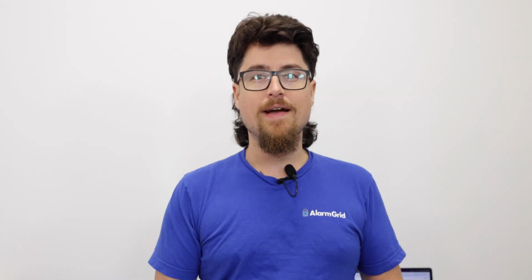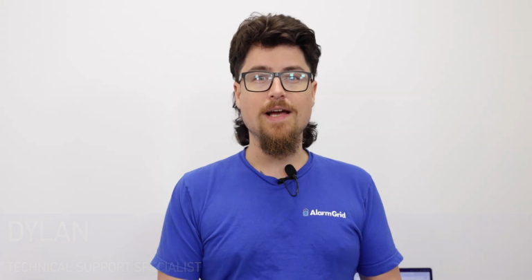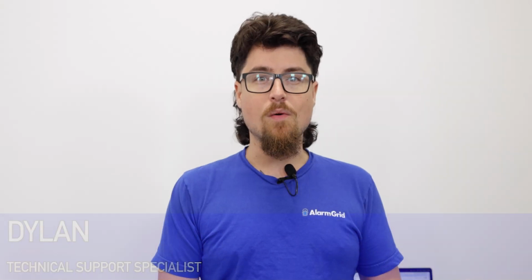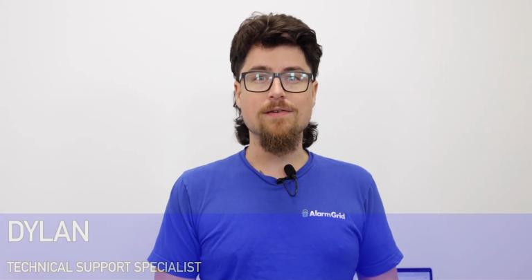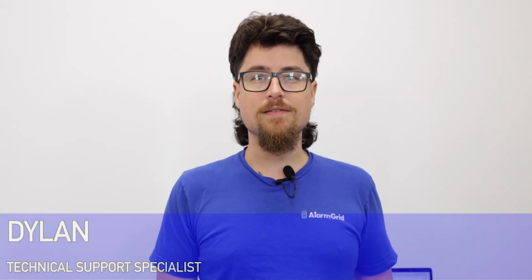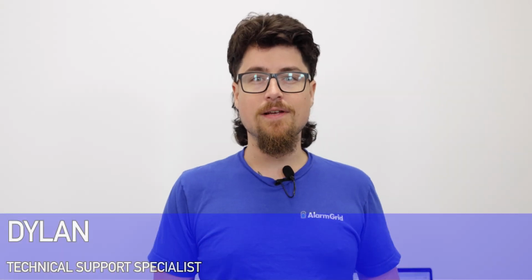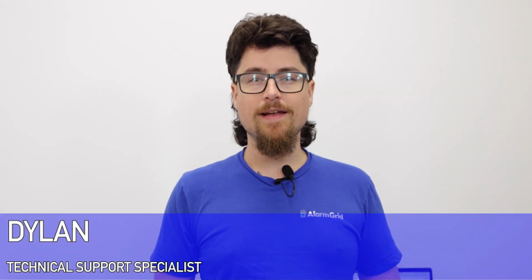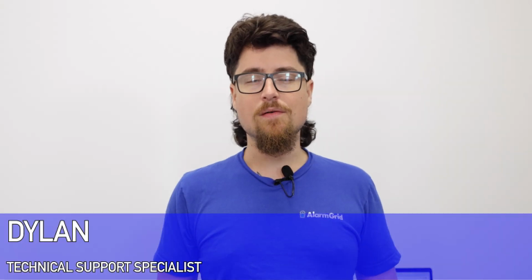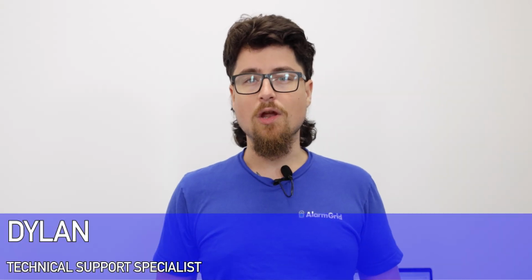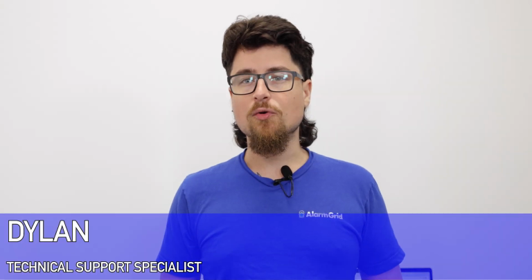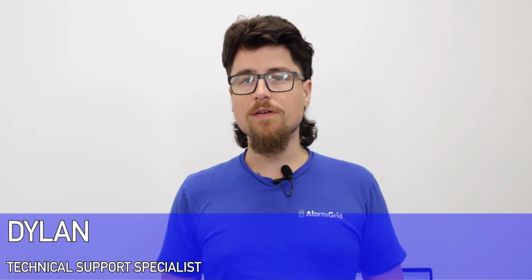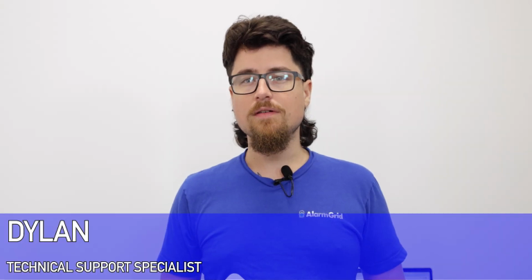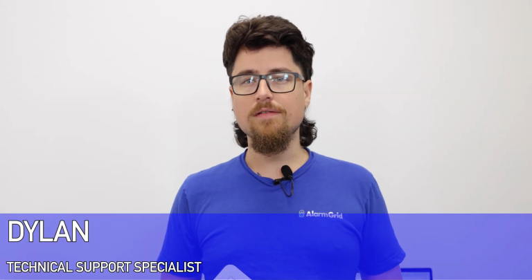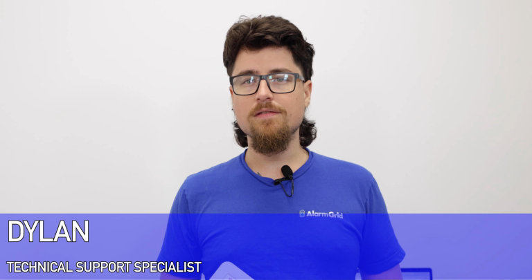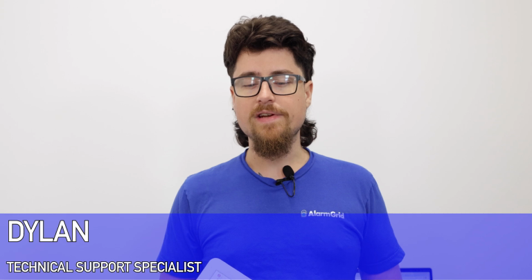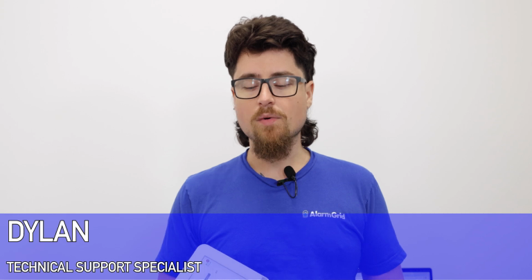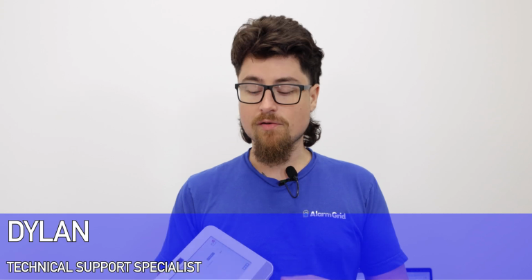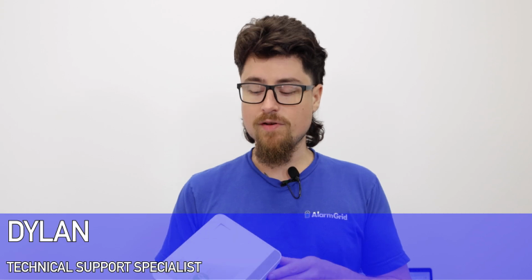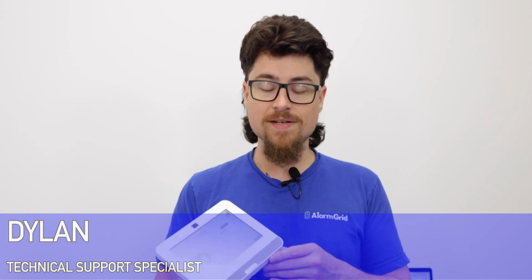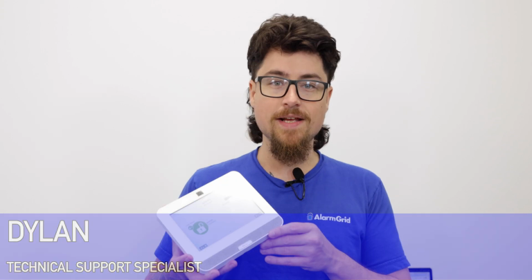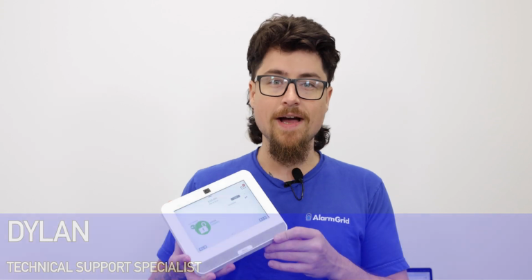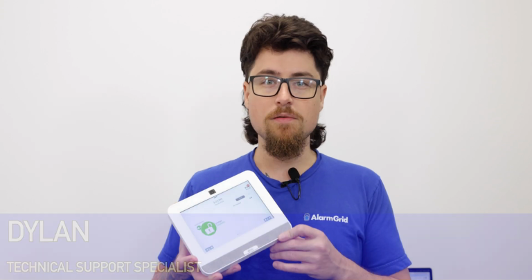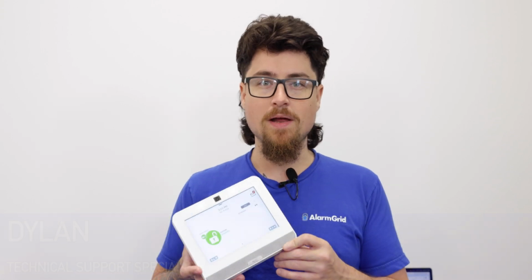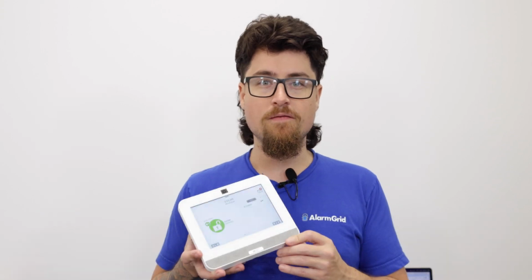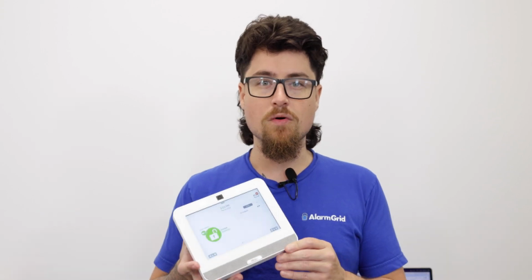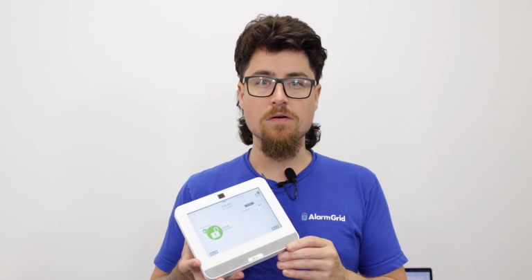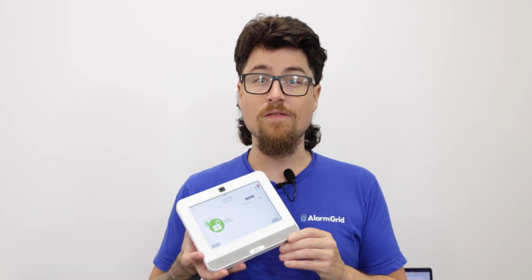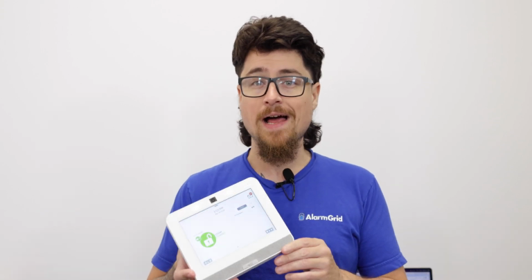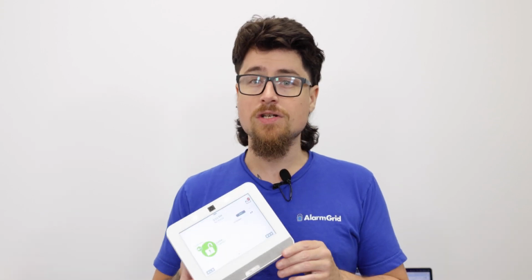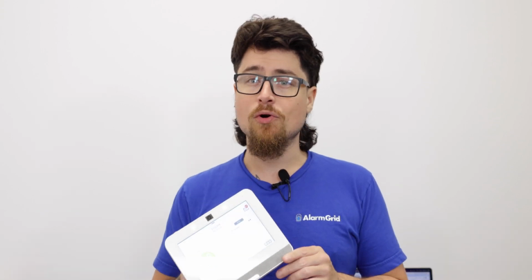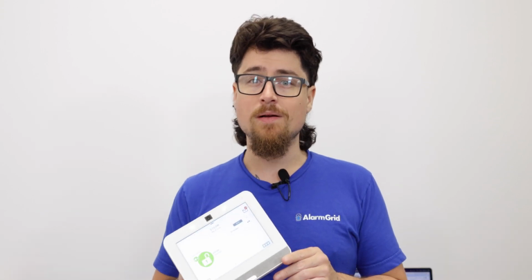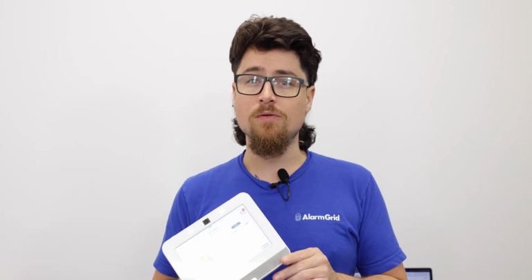Hey DIYers, Dylan here with Alarm Grid. Today we're going to review whether the IQ Panel 4 is flash upgradeable.